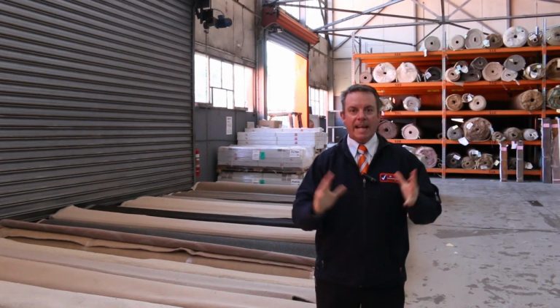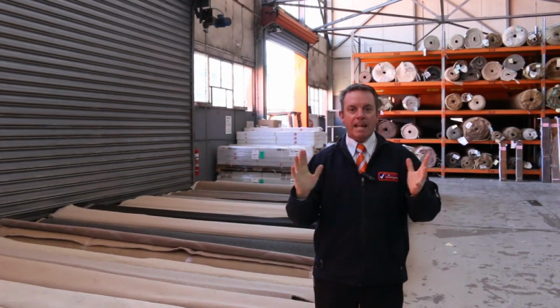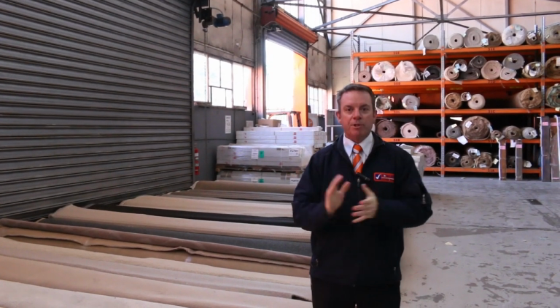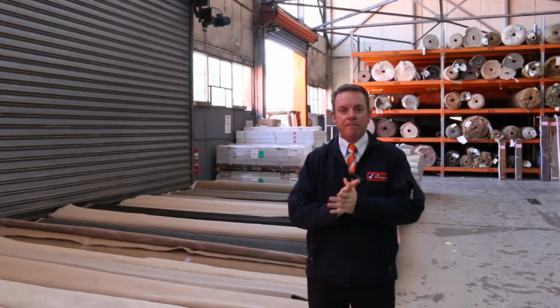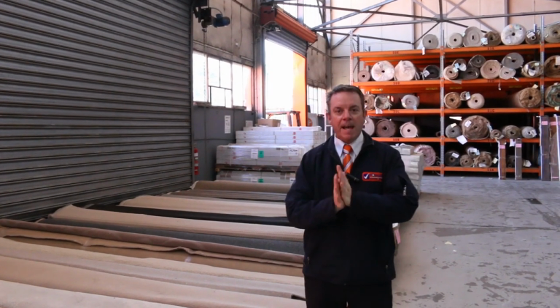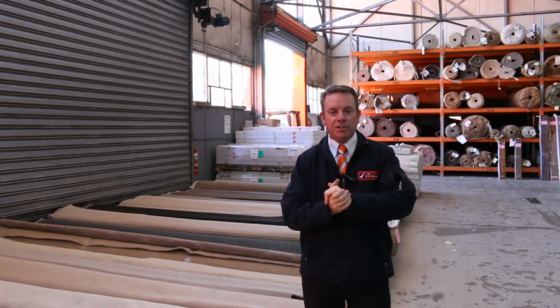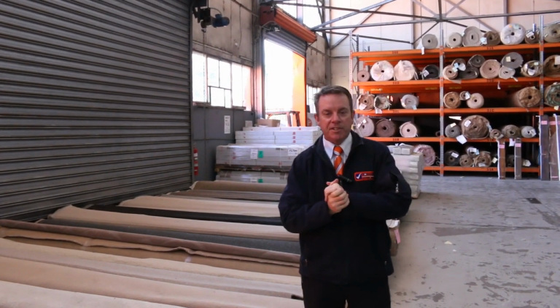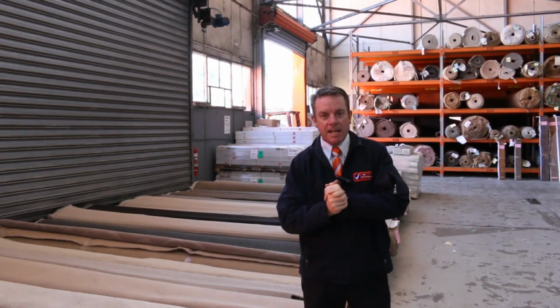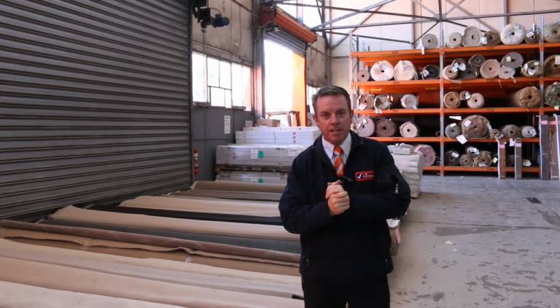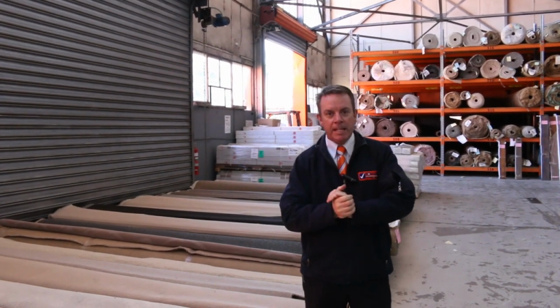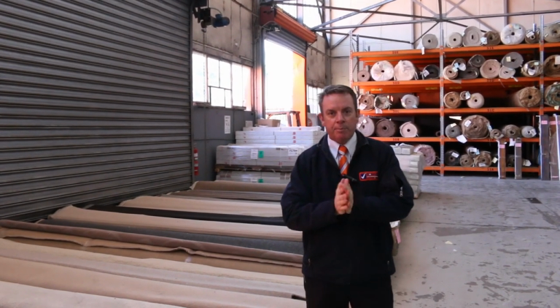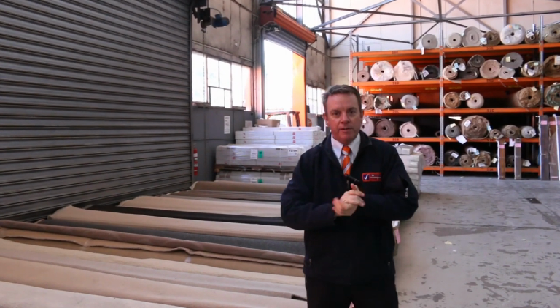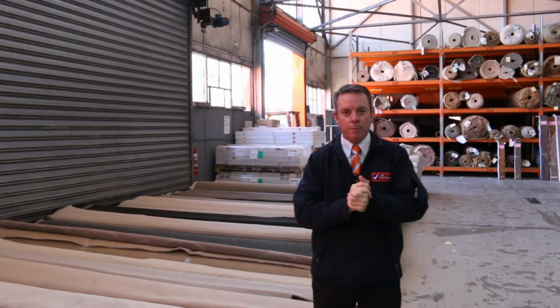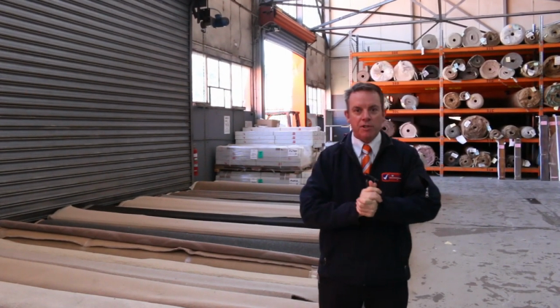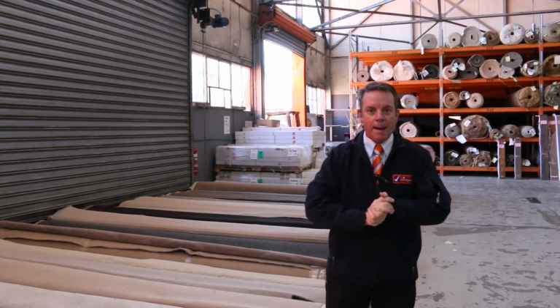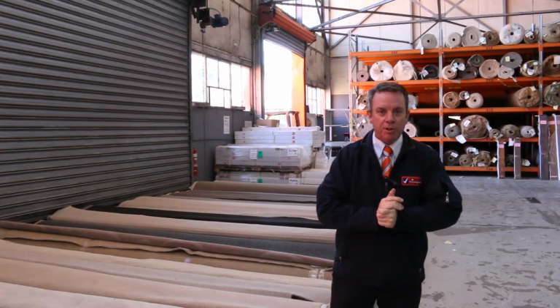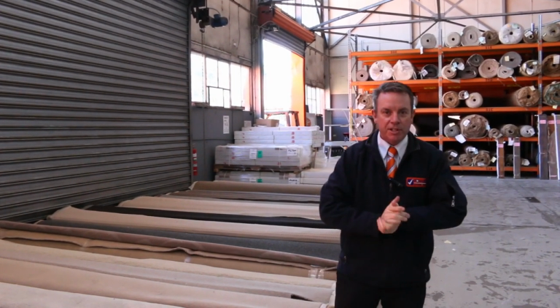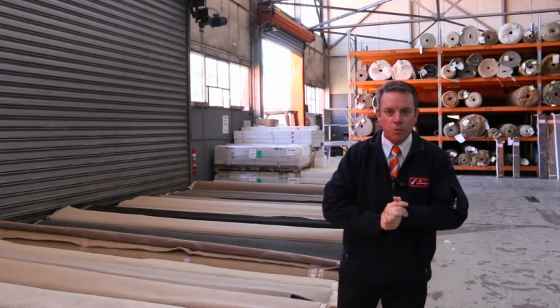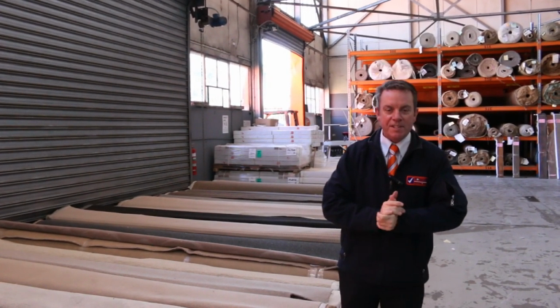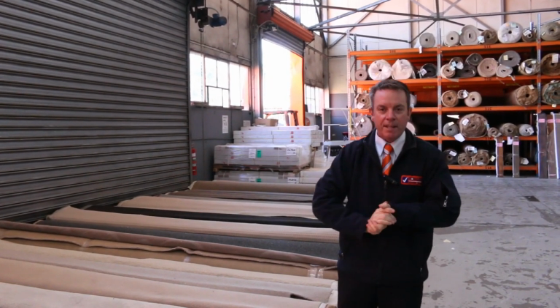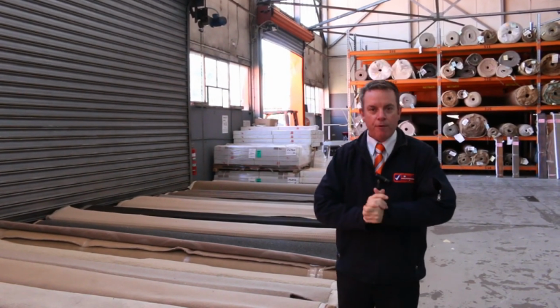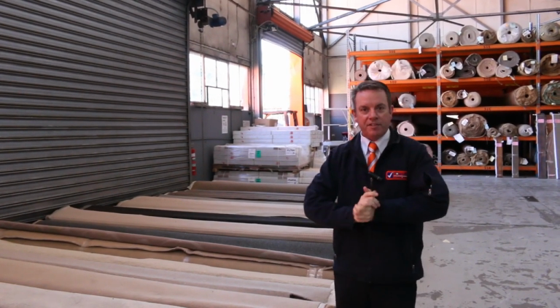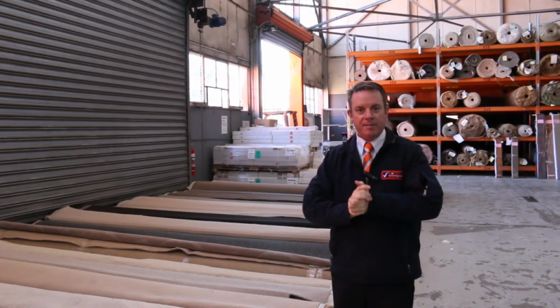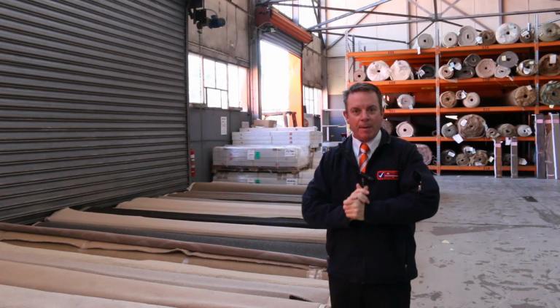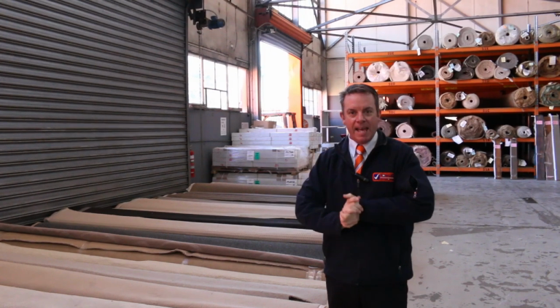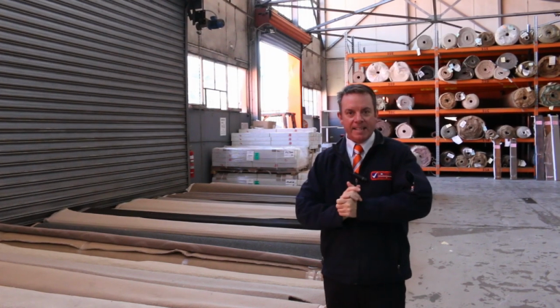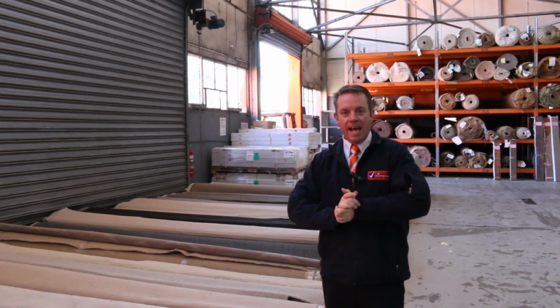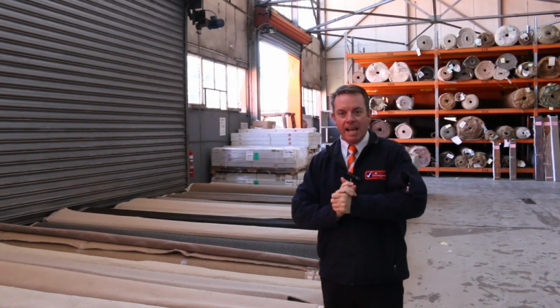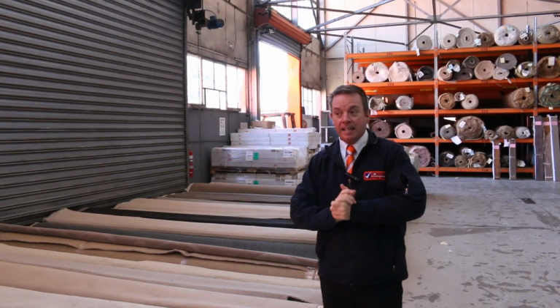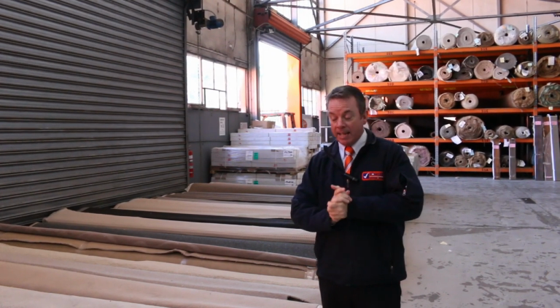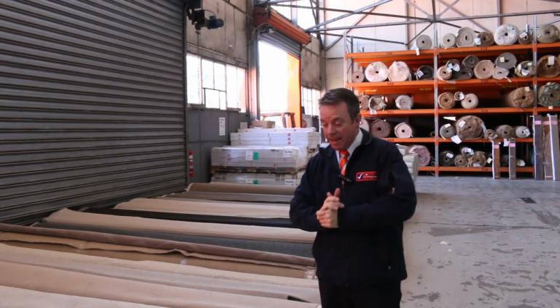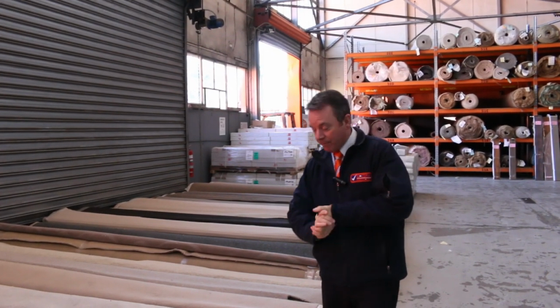G'day, I'm John from Fowls Auction Sales. I'm here to preview tomorrow's carpet auction. It's Wednesday the 4th of September at 10am.